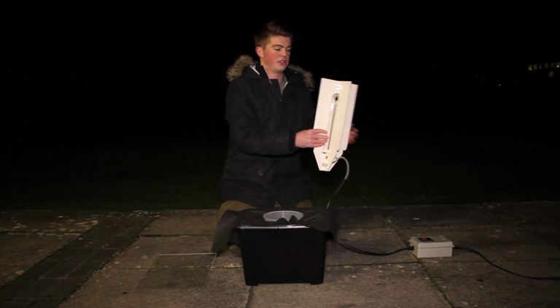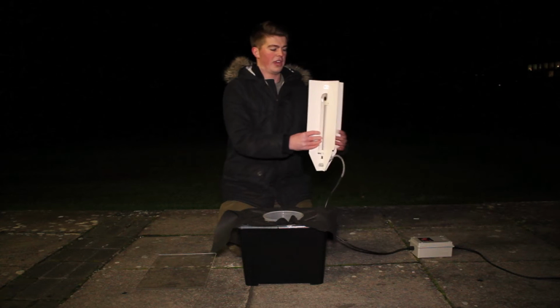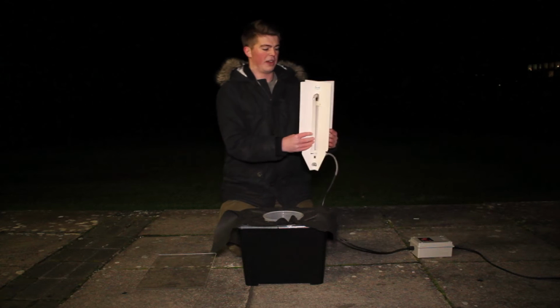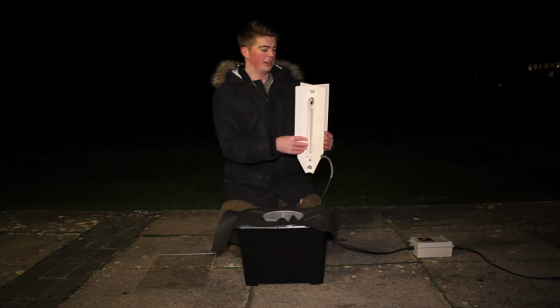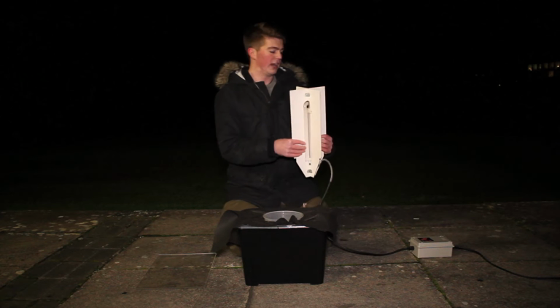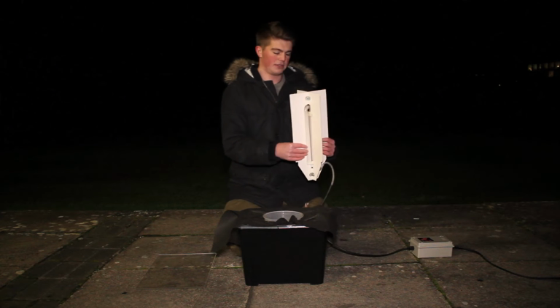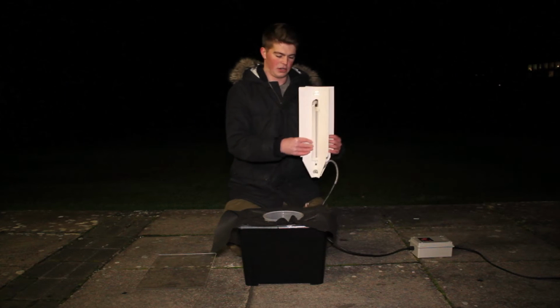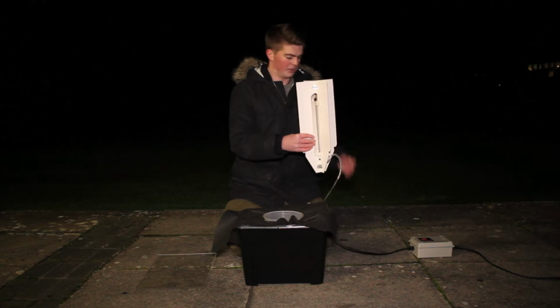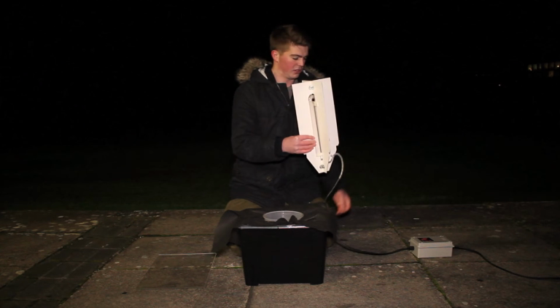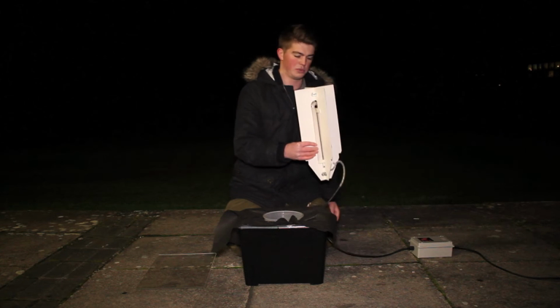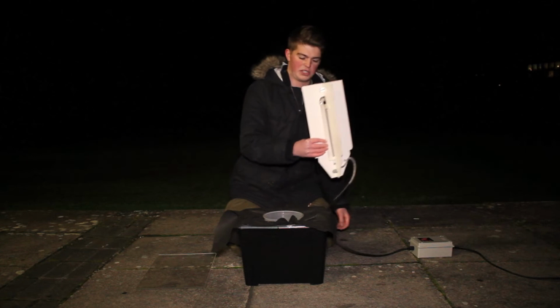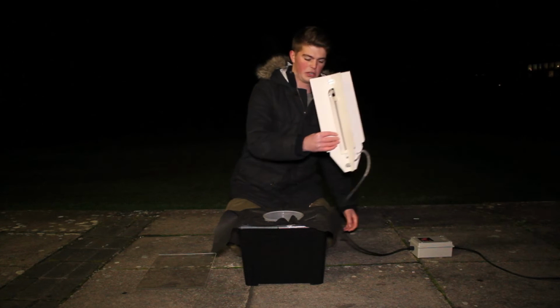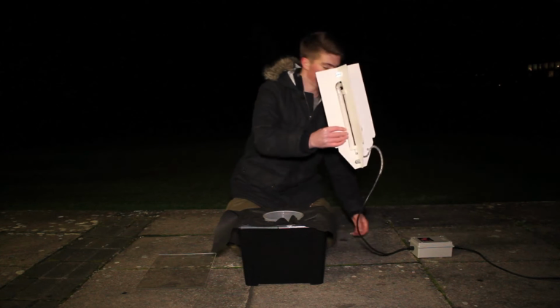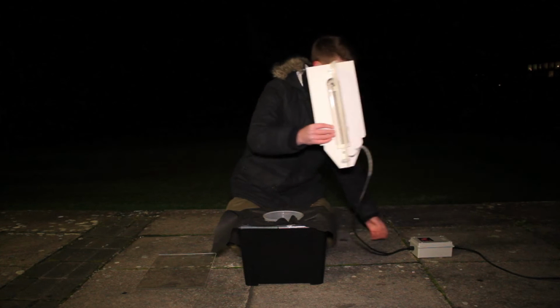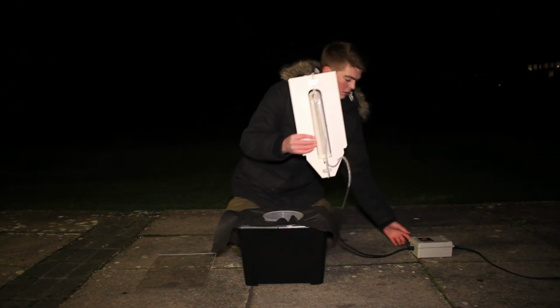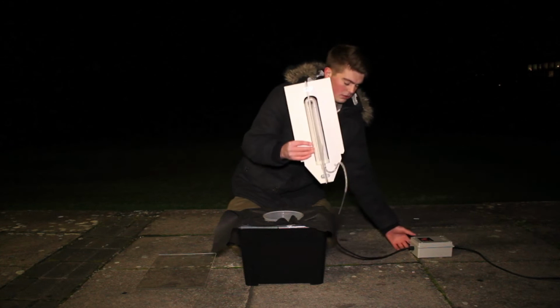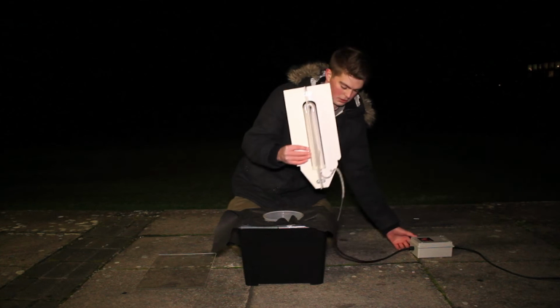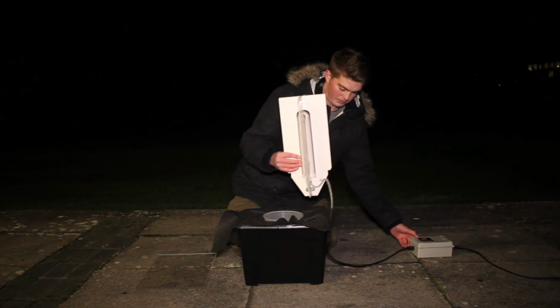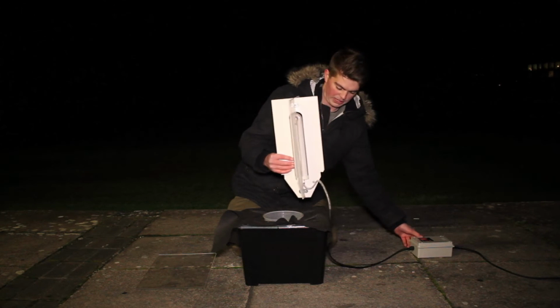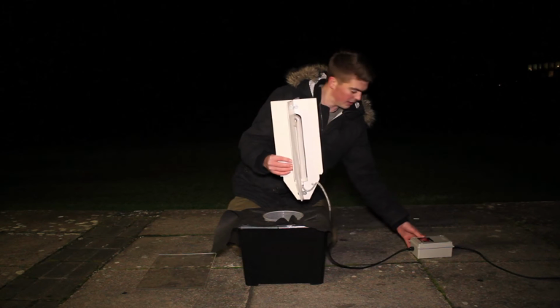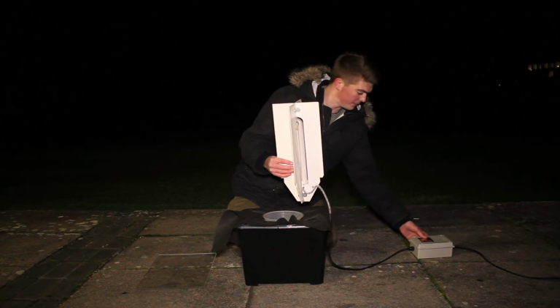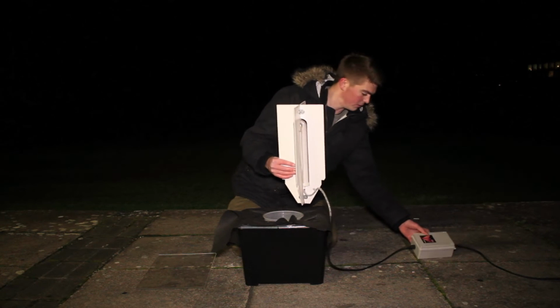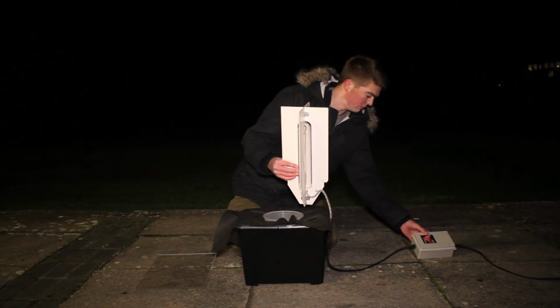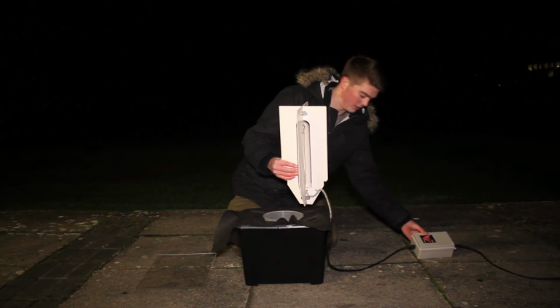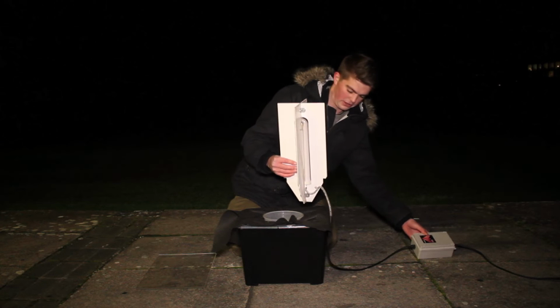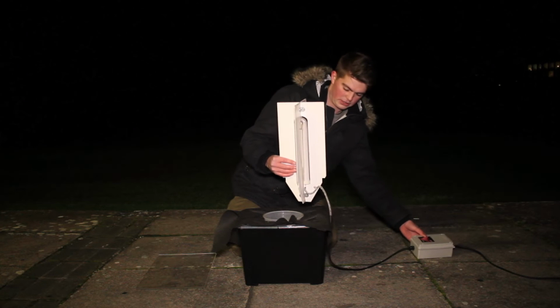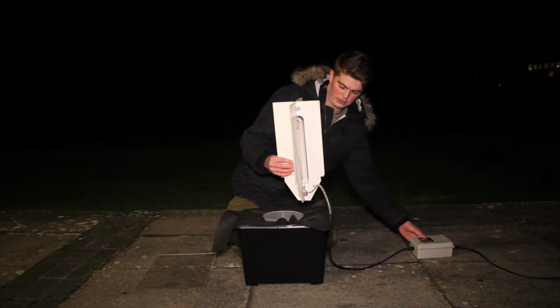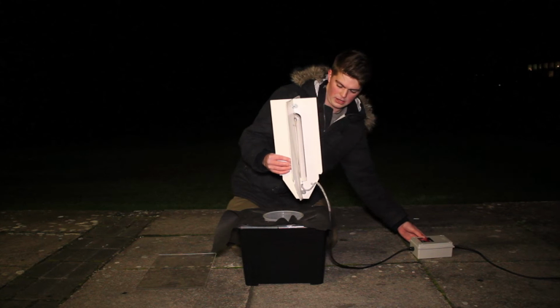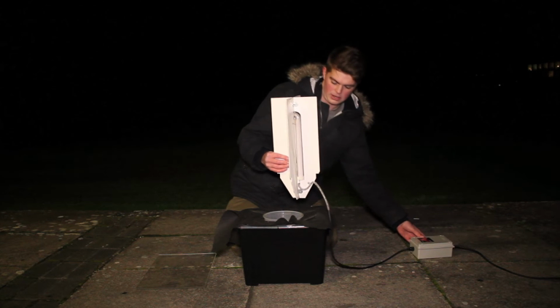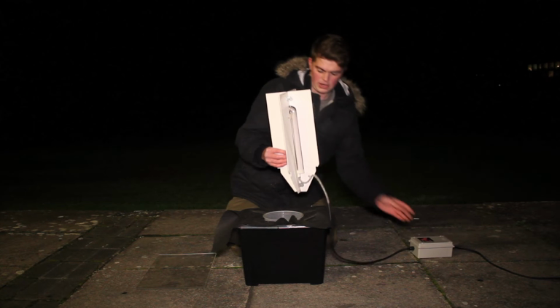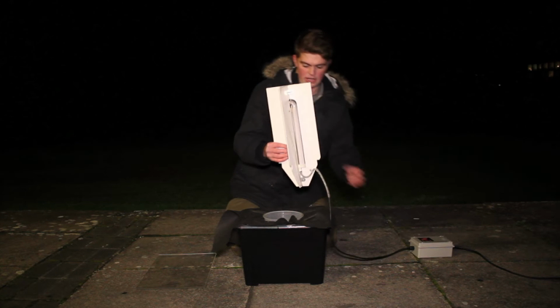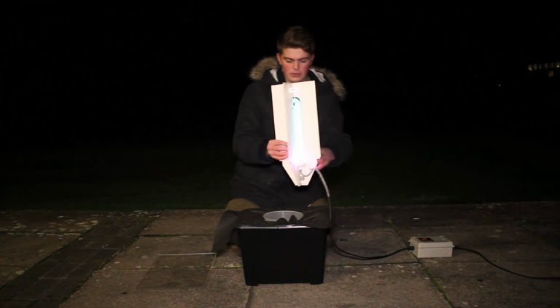So here we have the light — I'm just going to switch this on. There it is.